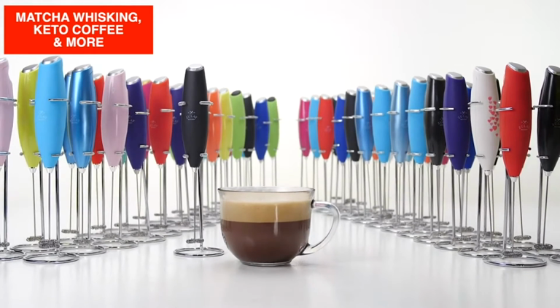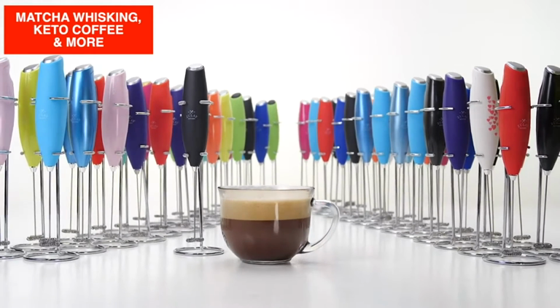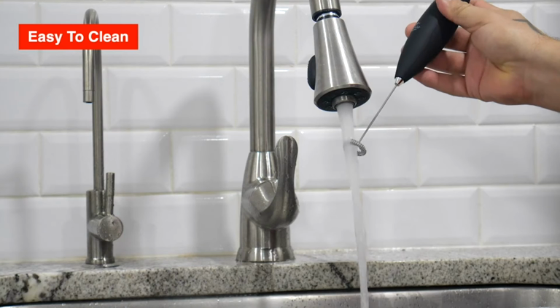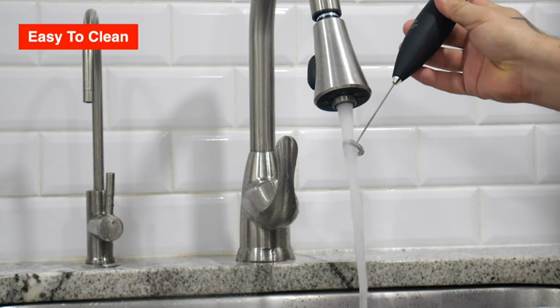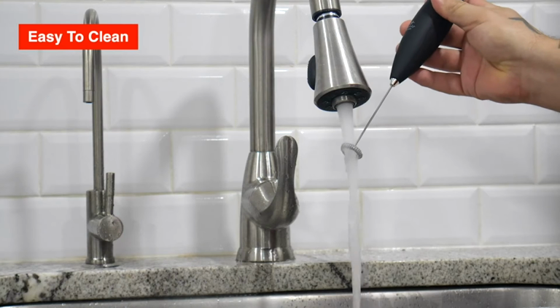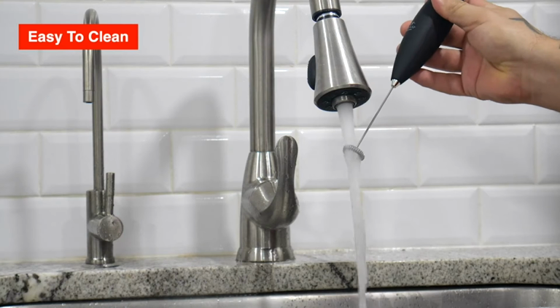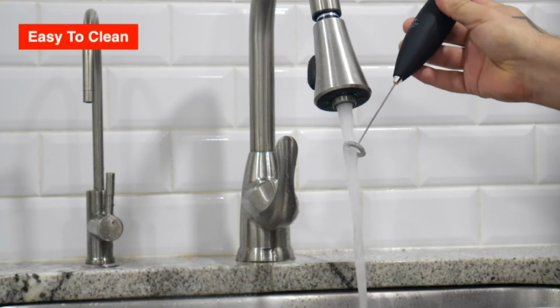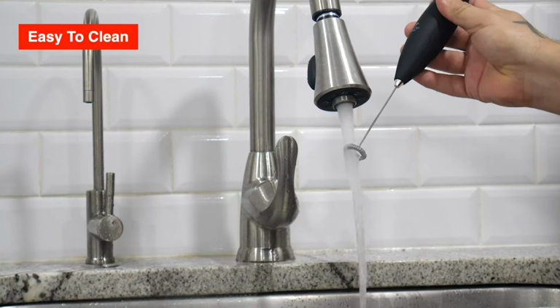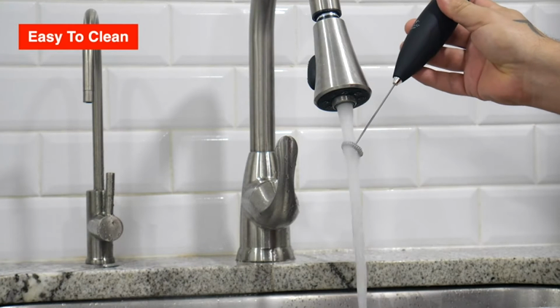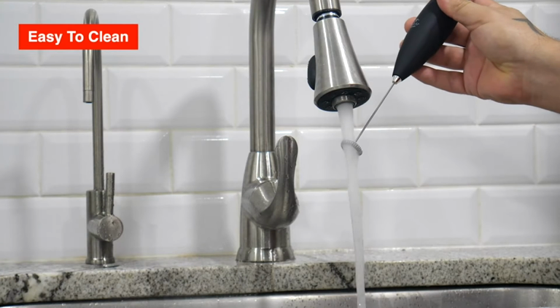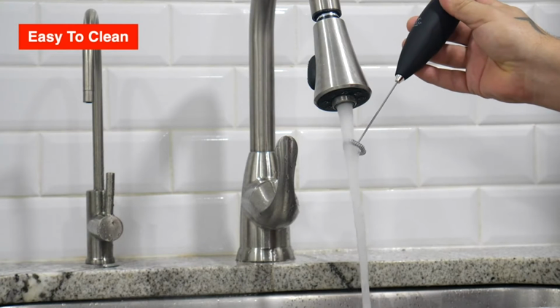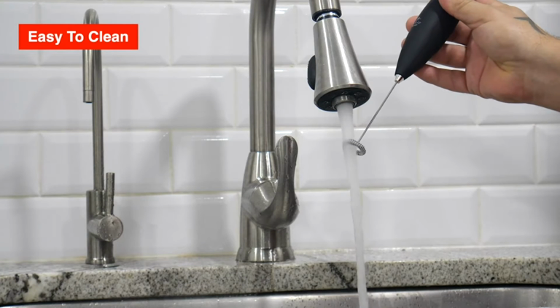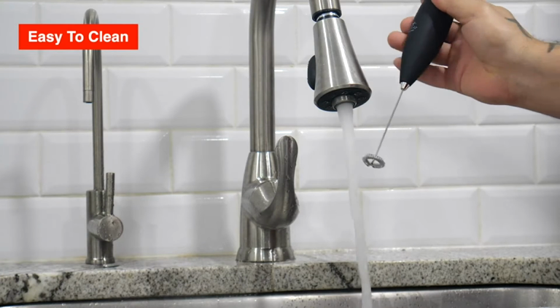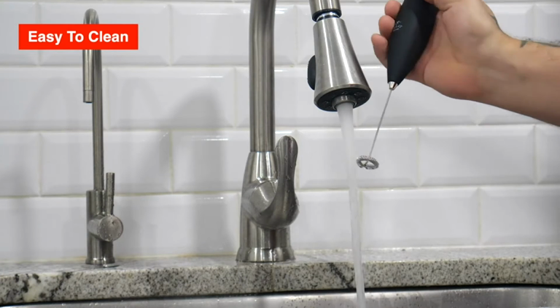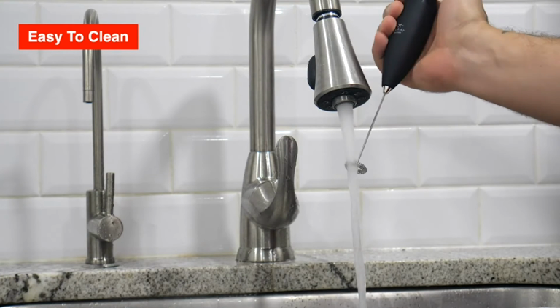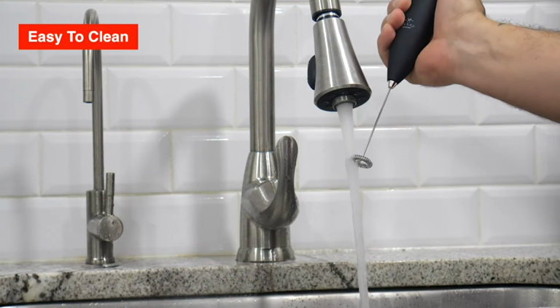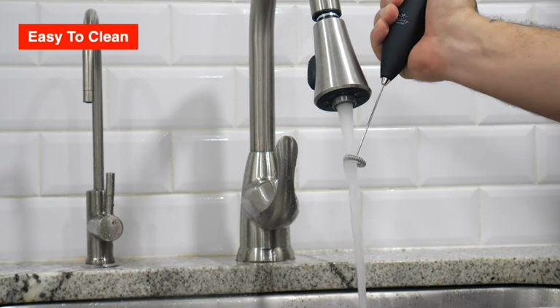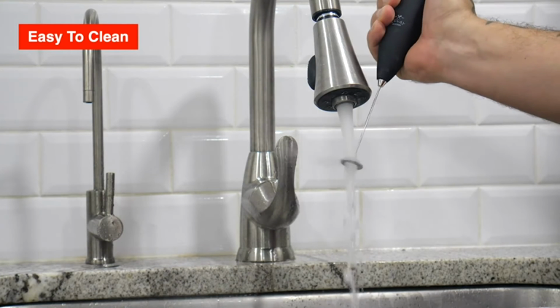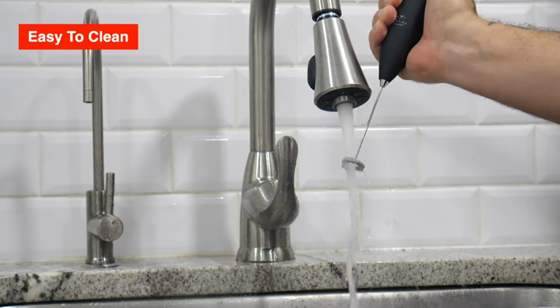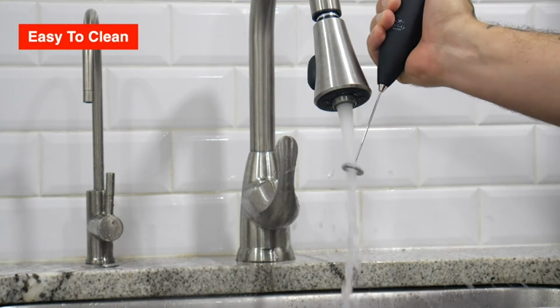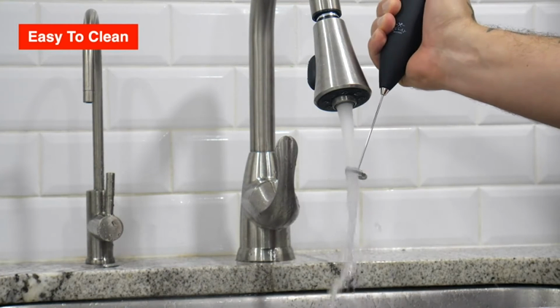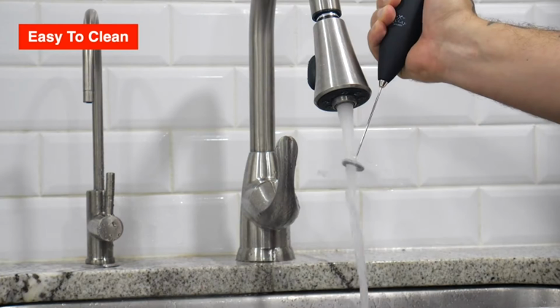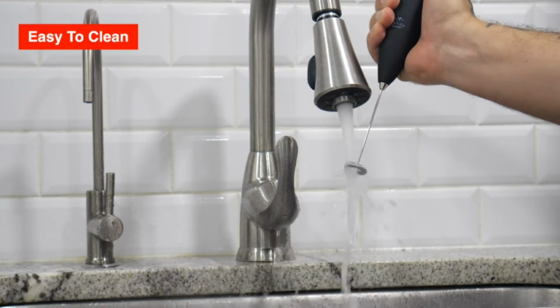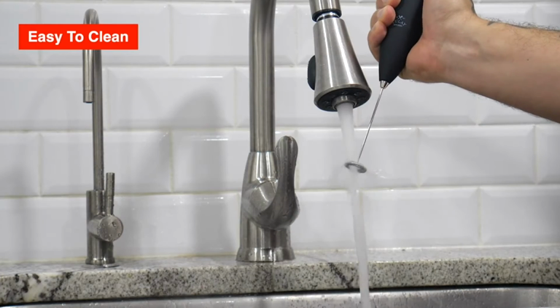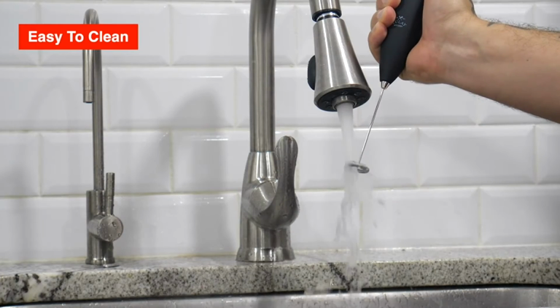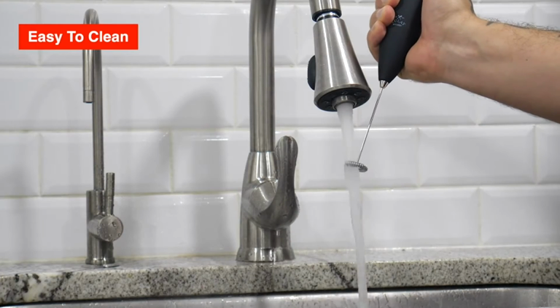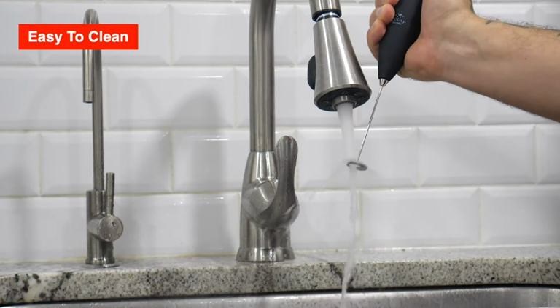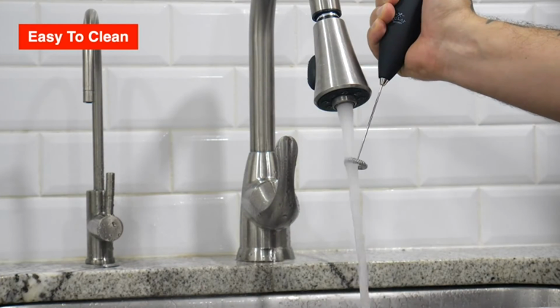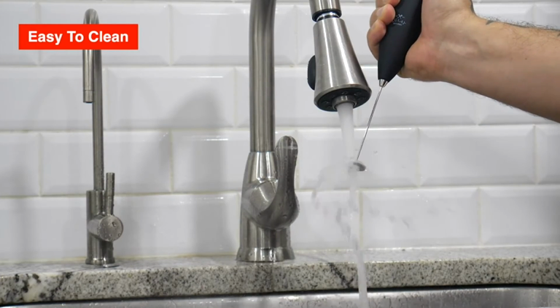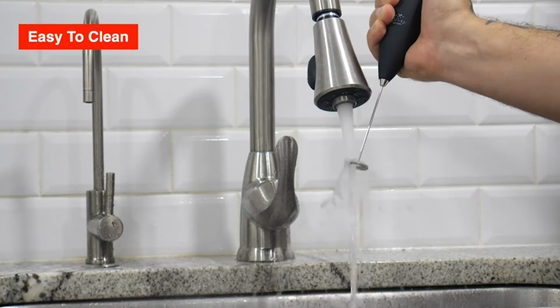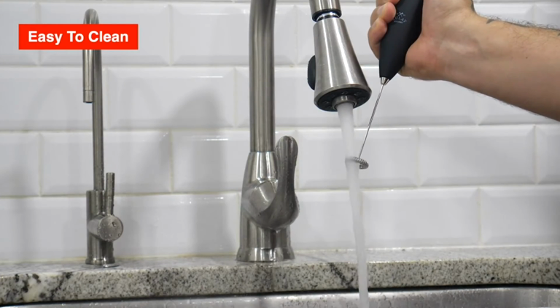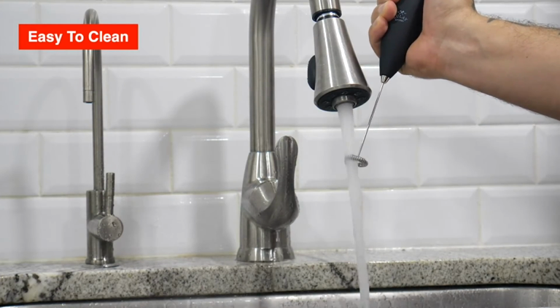Cleaning your frother is easy. Simply hold the whisk under hot running water and briefly turn it on.